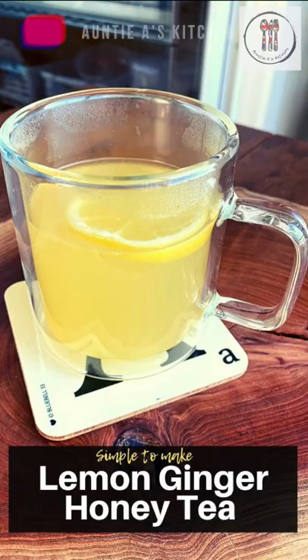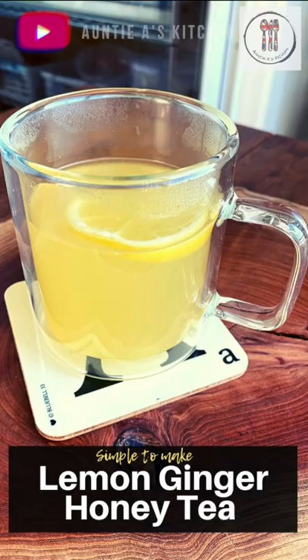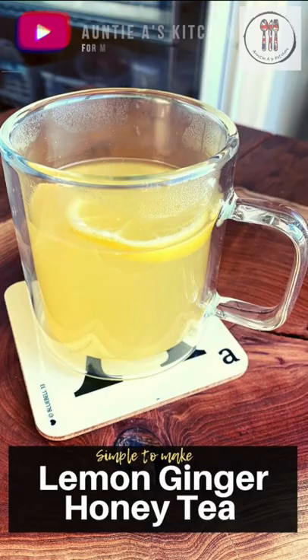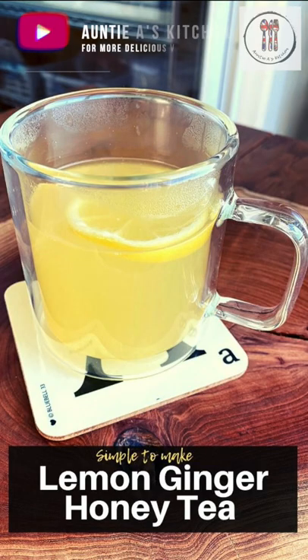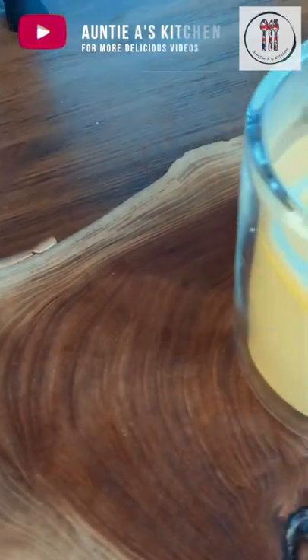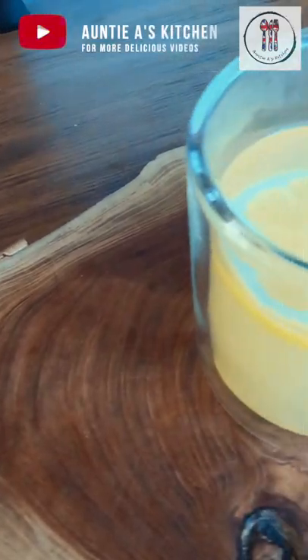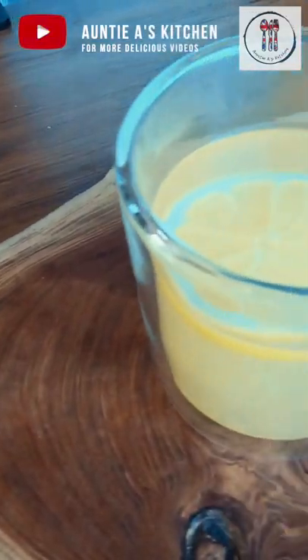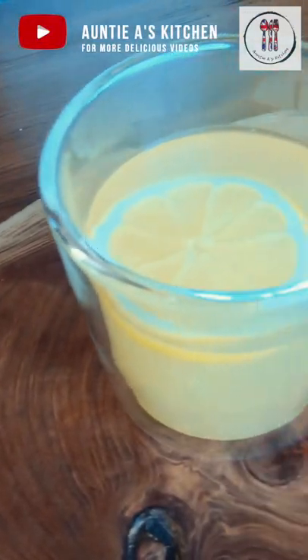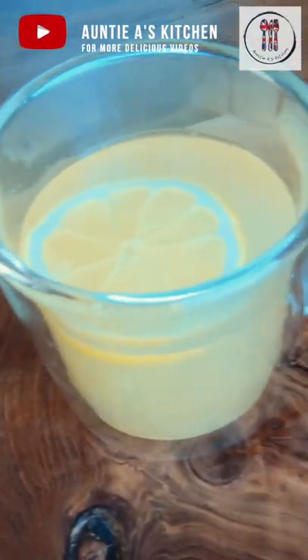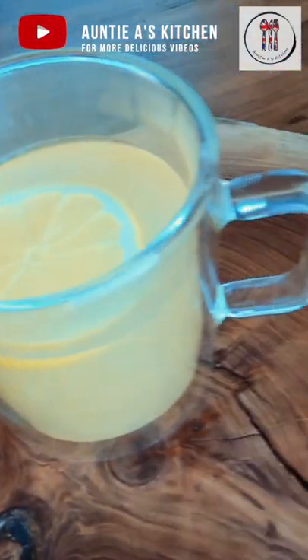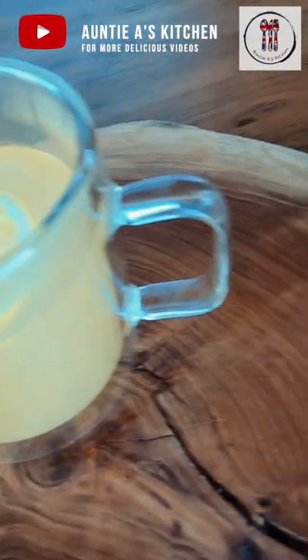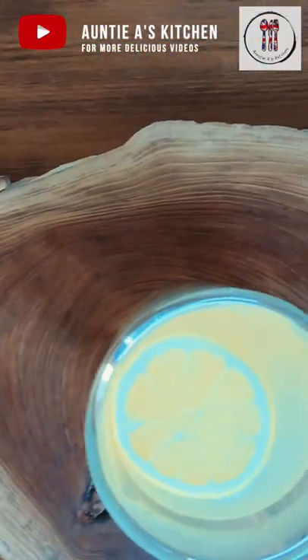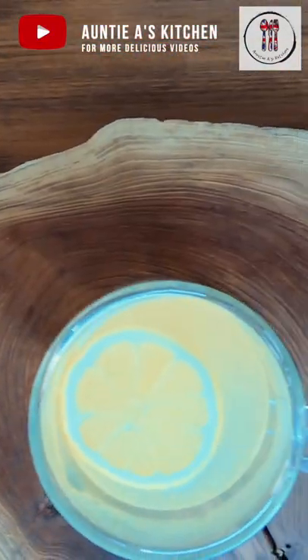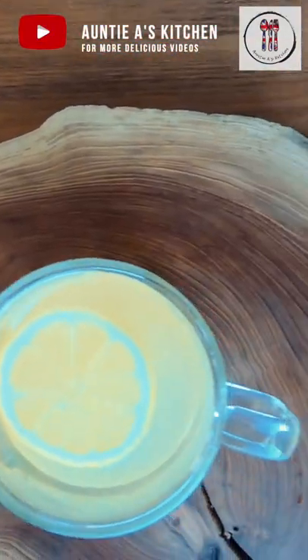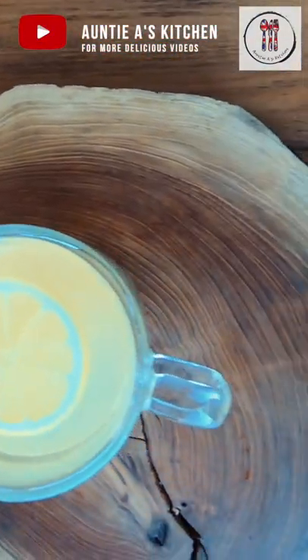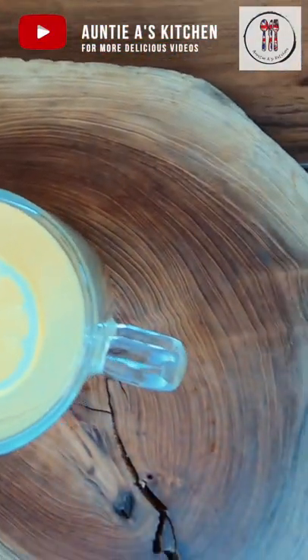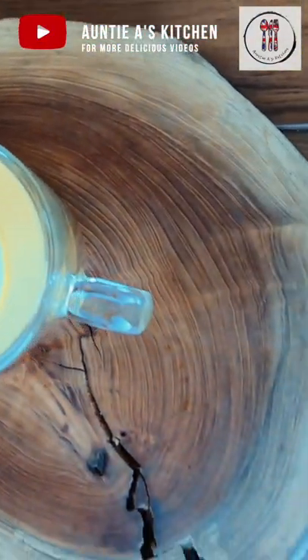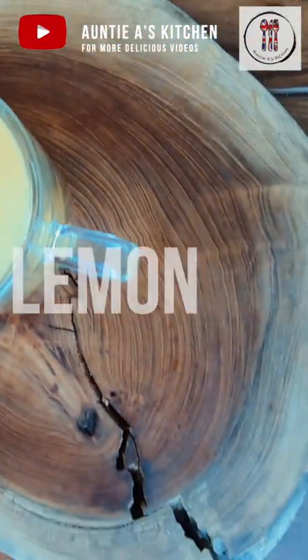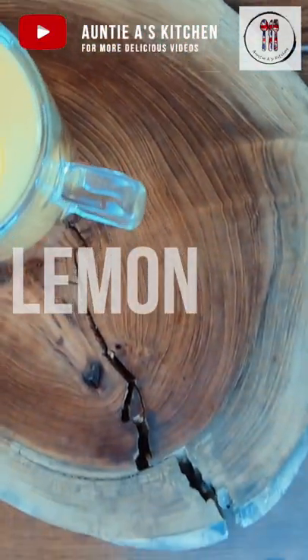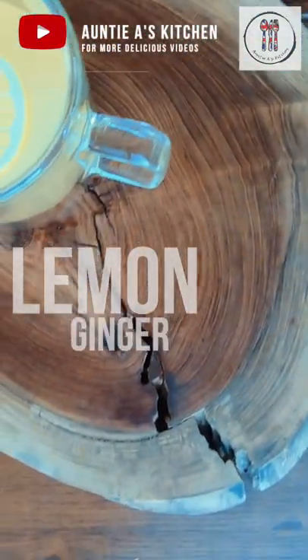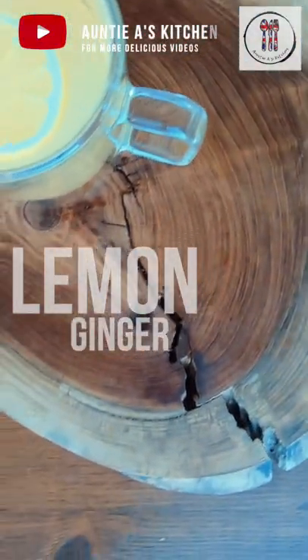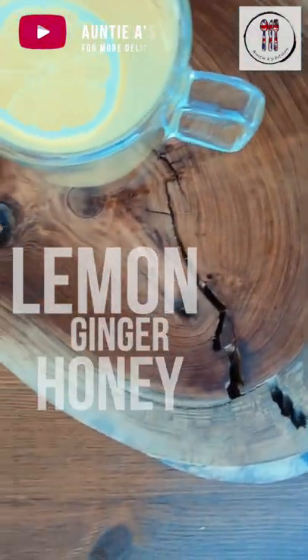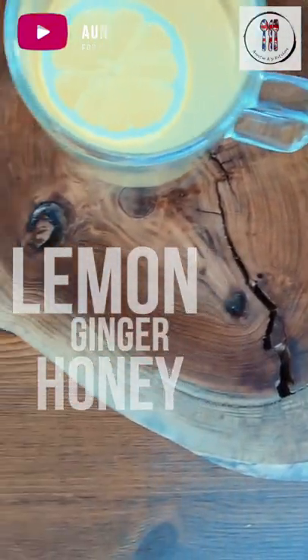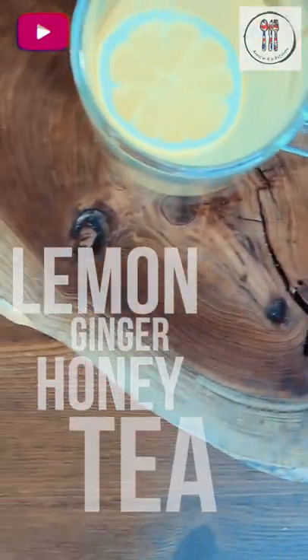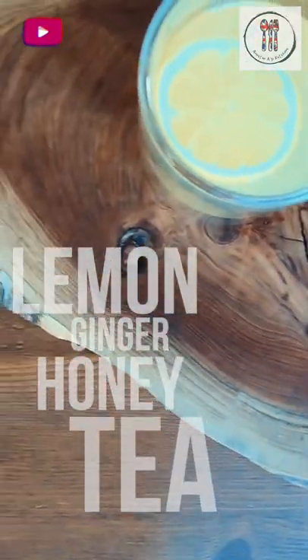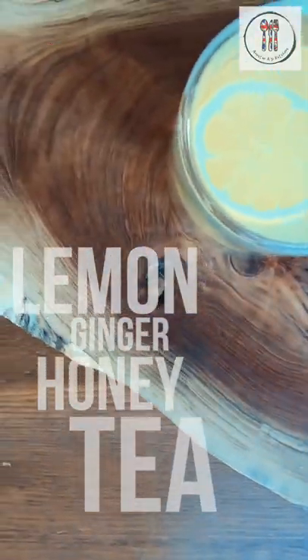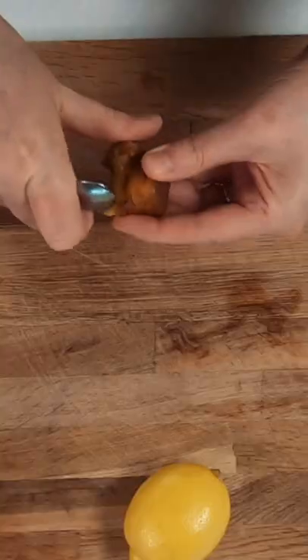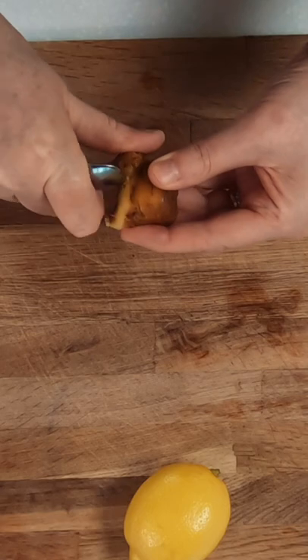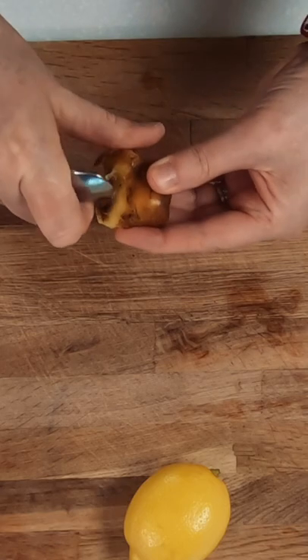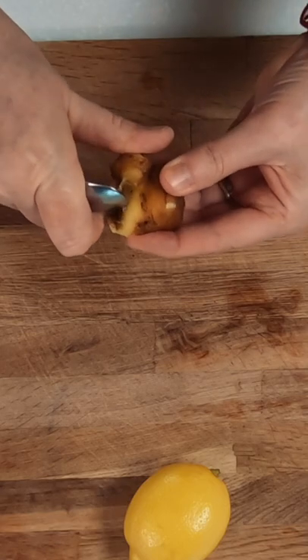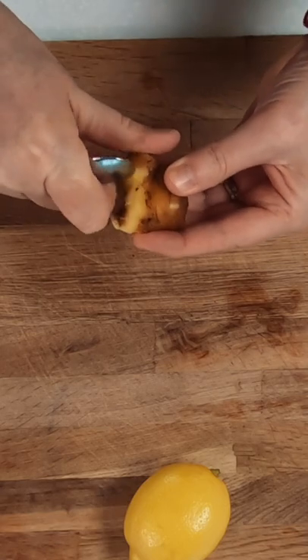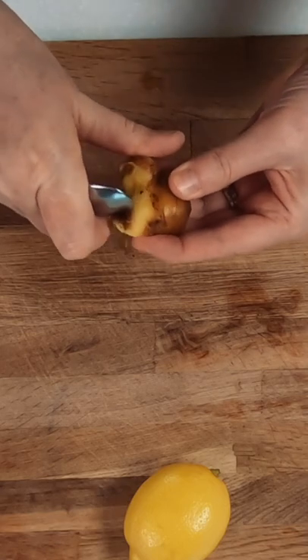Hi there YouTube friends! Welcome back to Auntie A's Kitchen and today we're making a healthy lemon ginger honey tea that's fresh and quick to make.